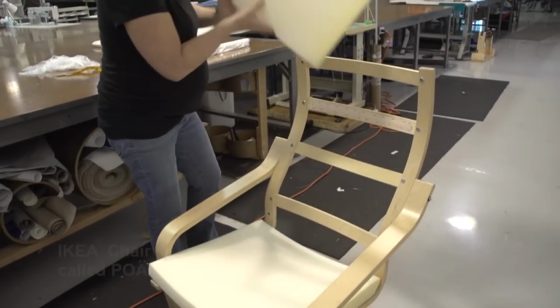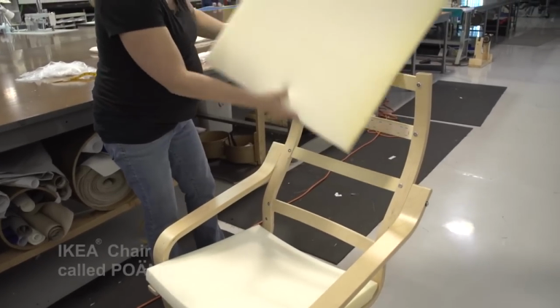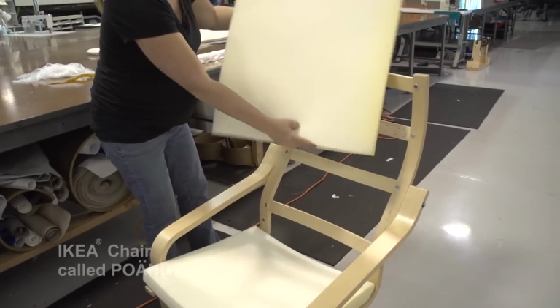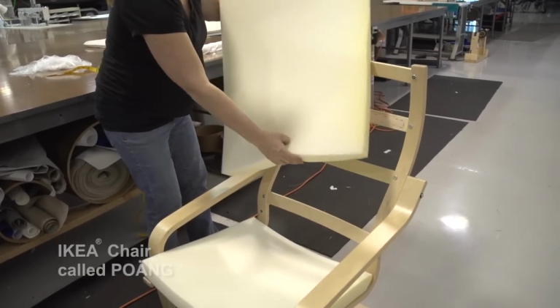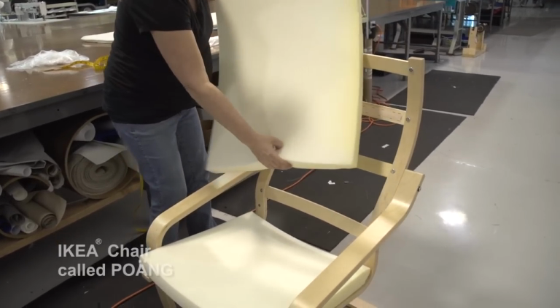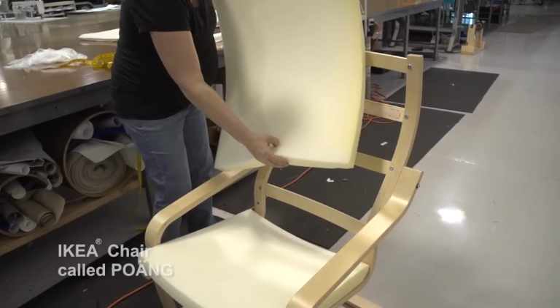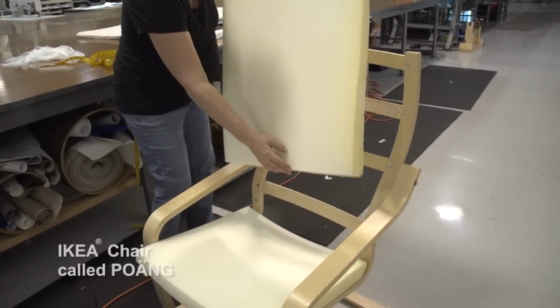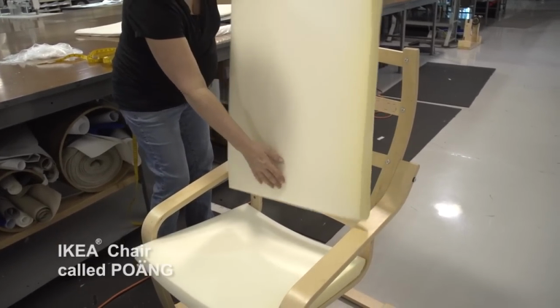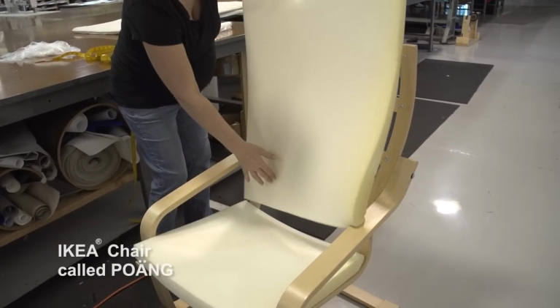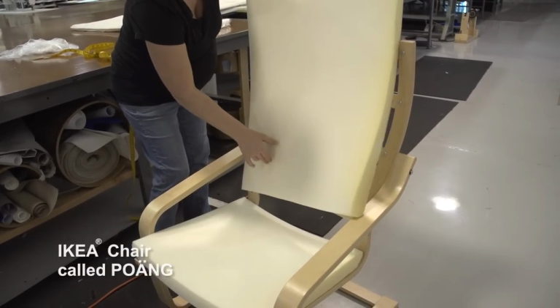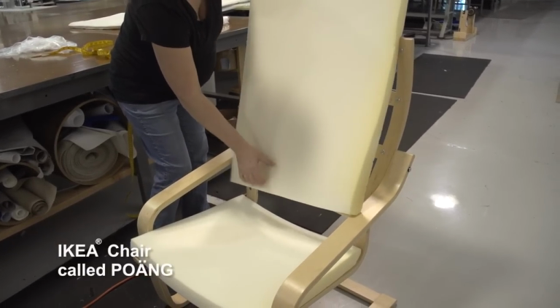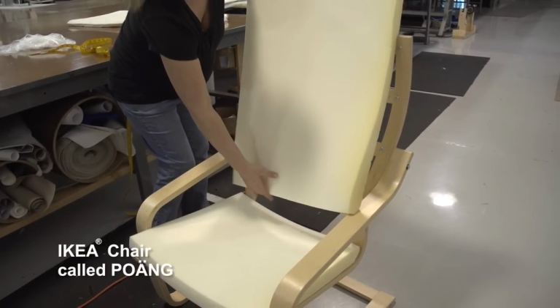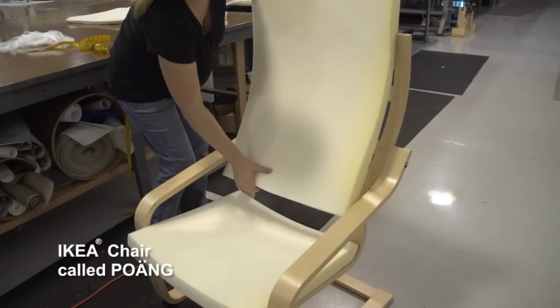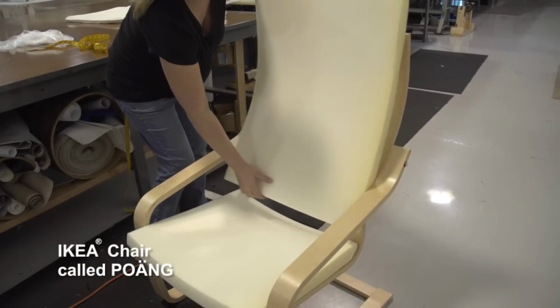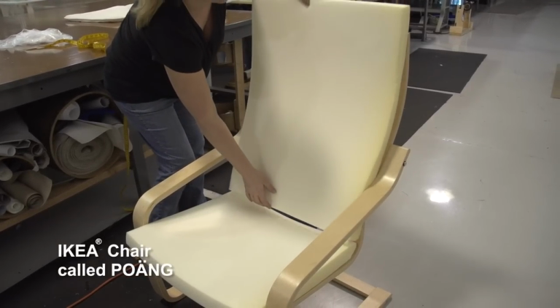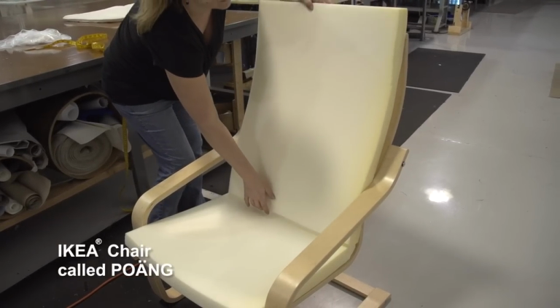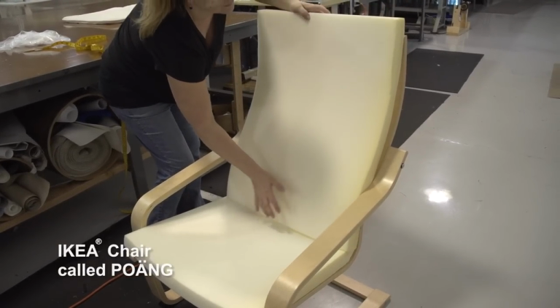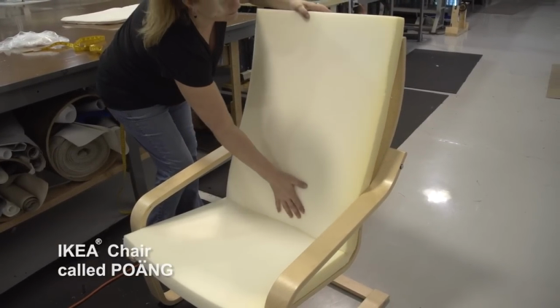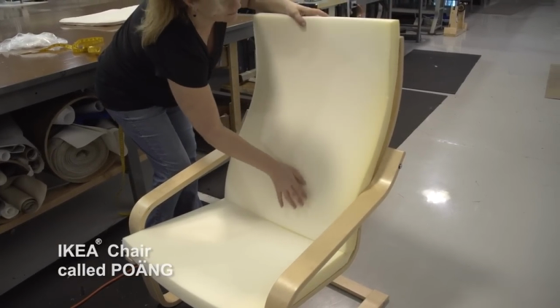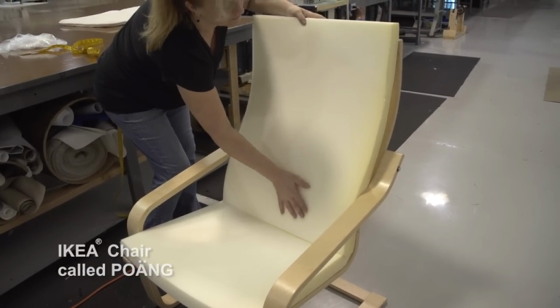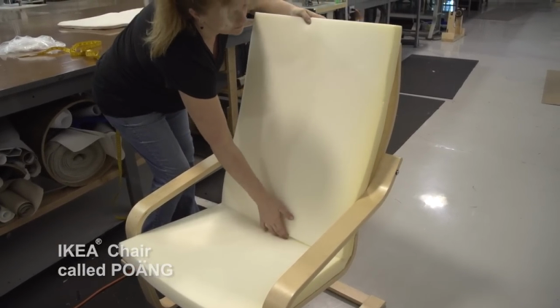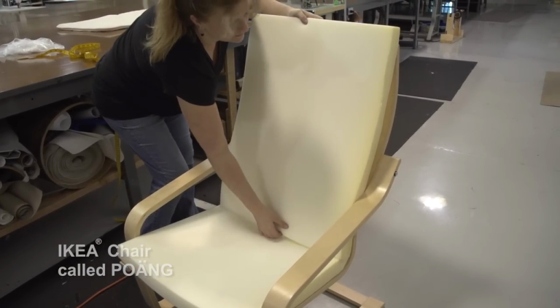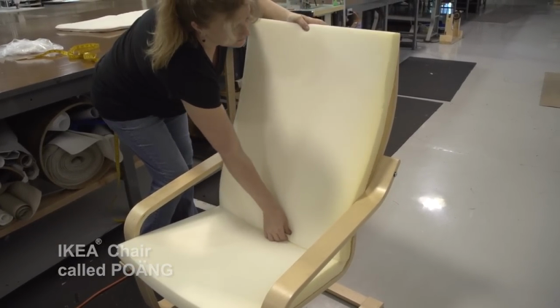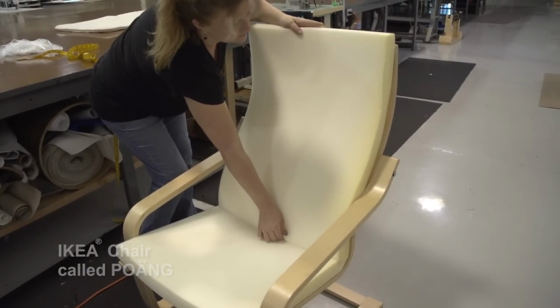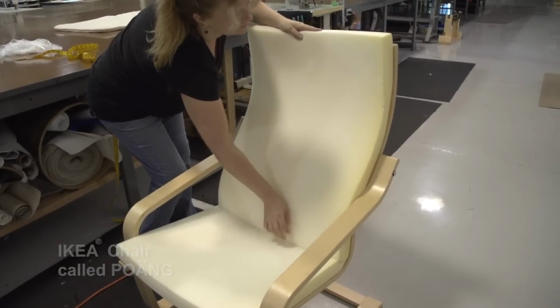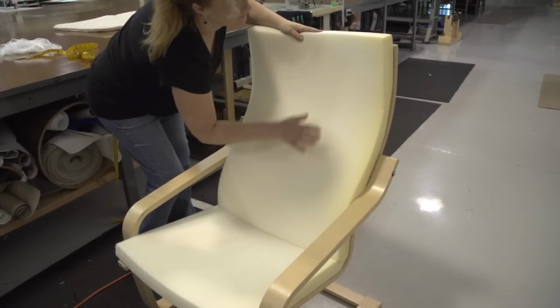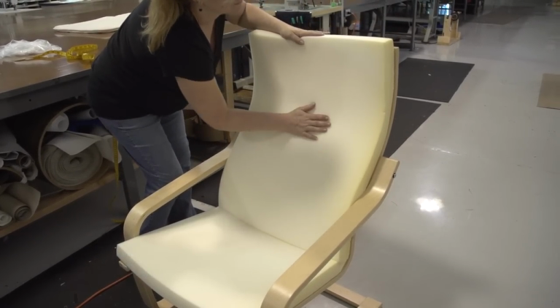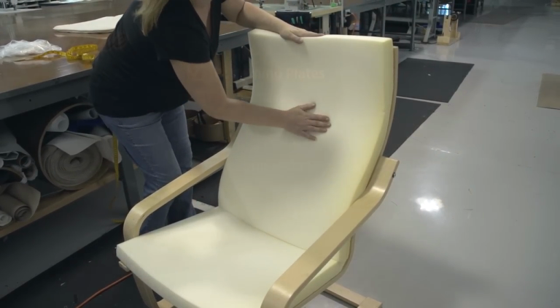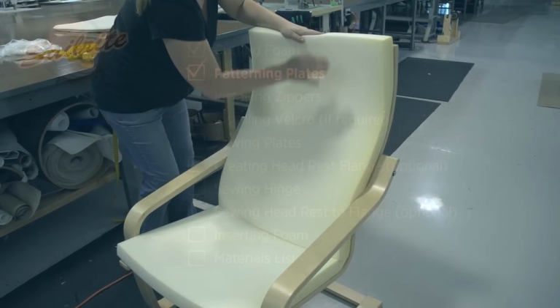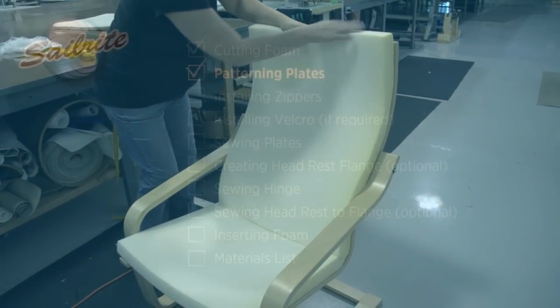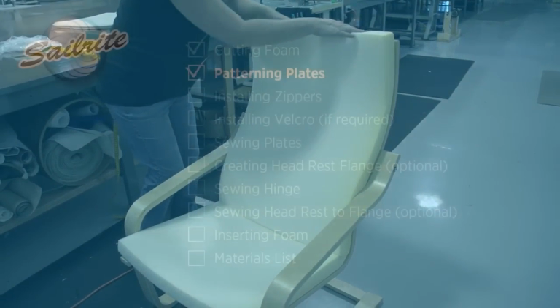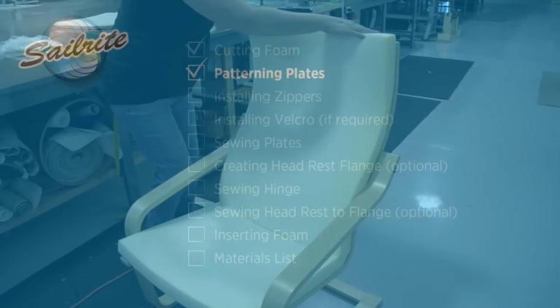The result is a beautifully cut piece of foam. Now that the foam has been cut to size, we'll take it to the chair and be sure that we're happy with the sizing.